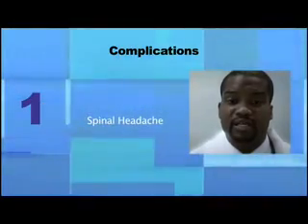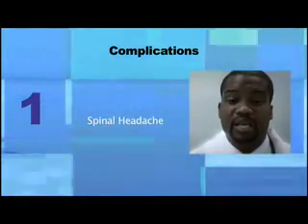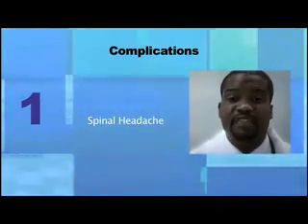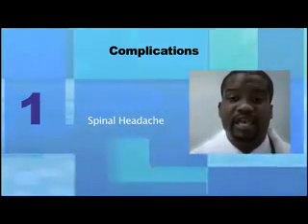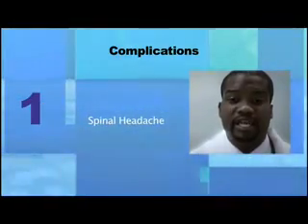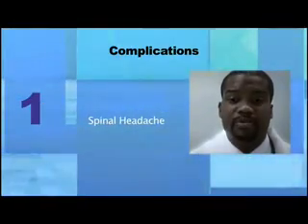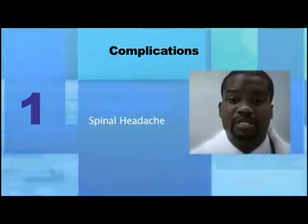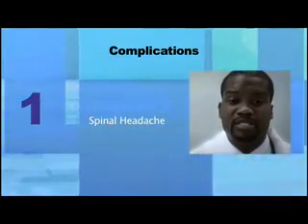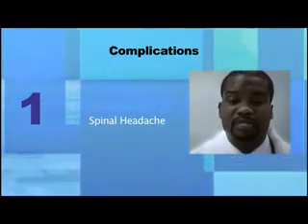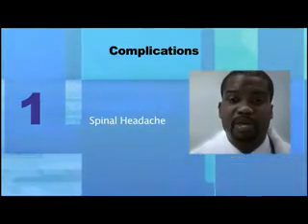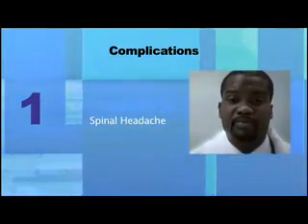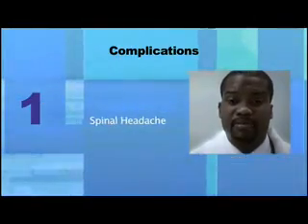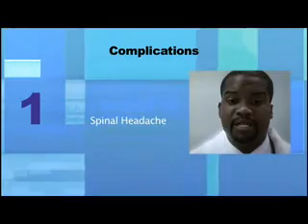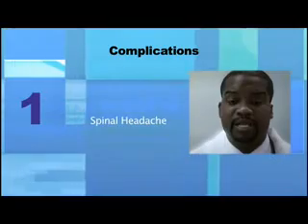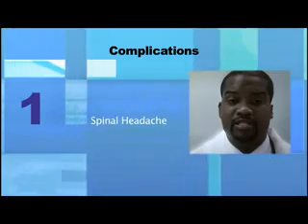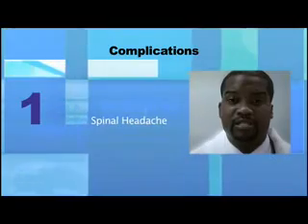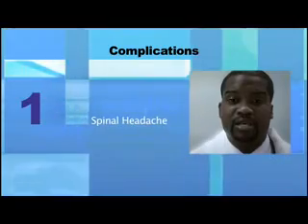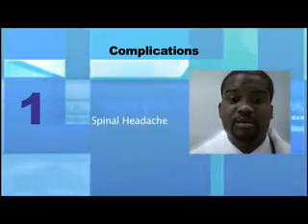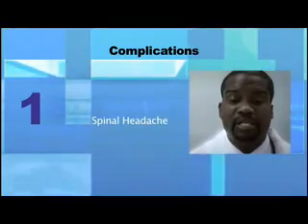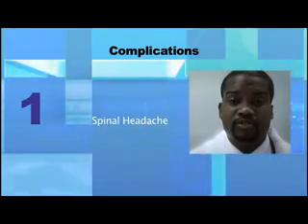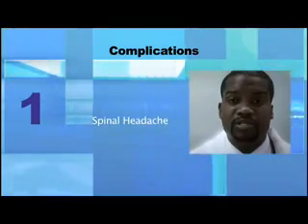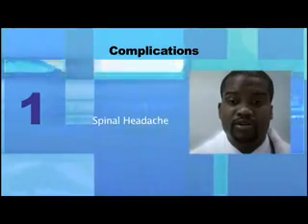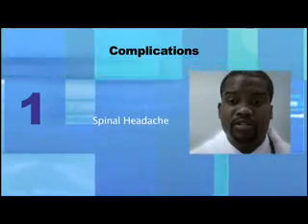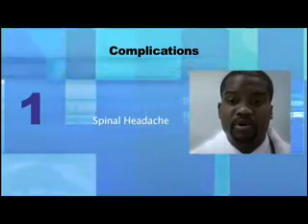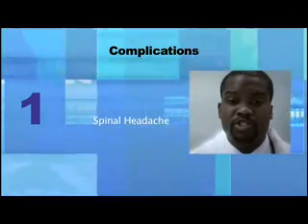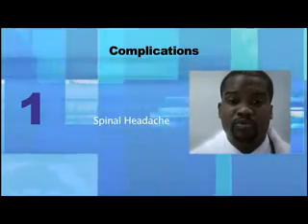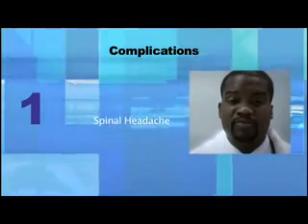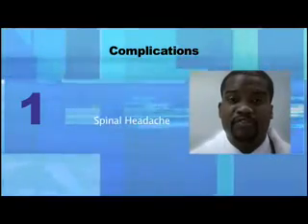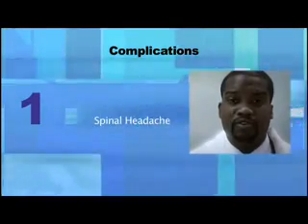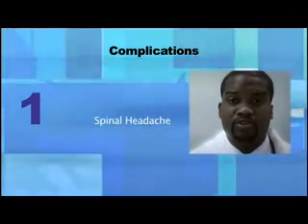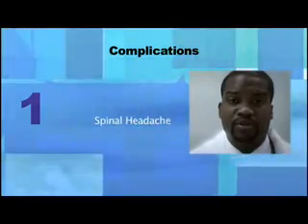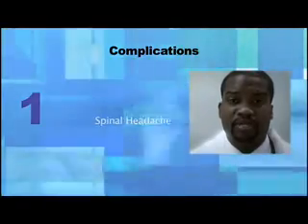If the headache persists despite pain medication, please return to the emergency room for further treatment.